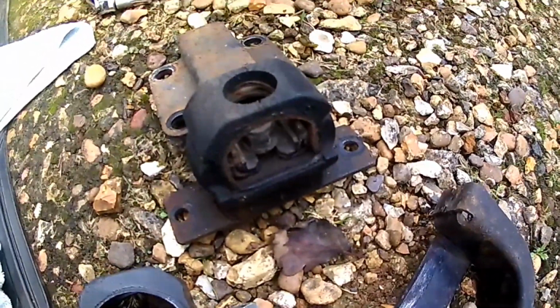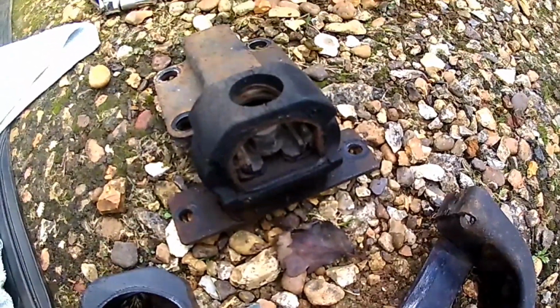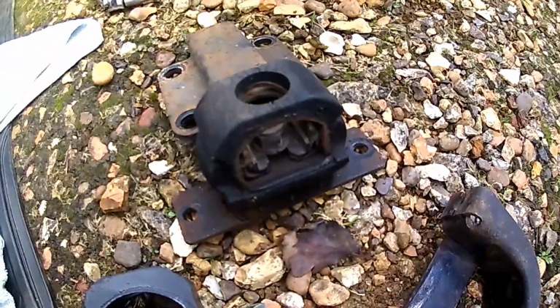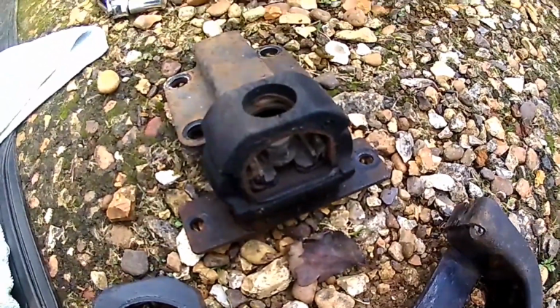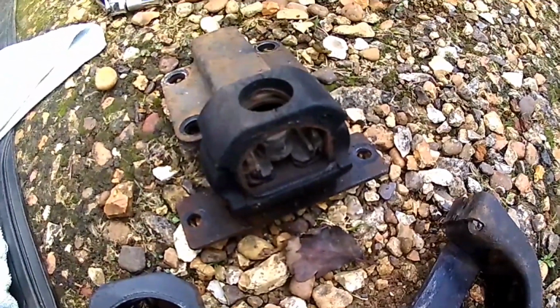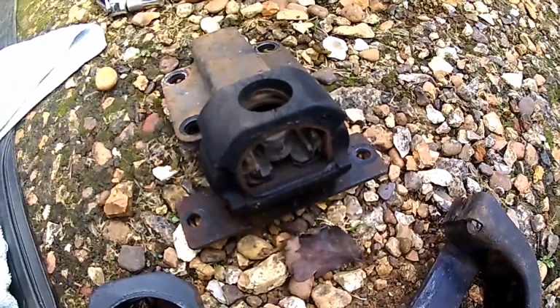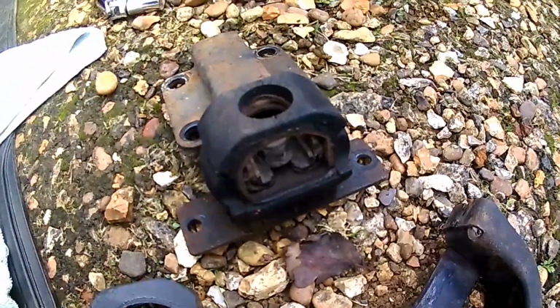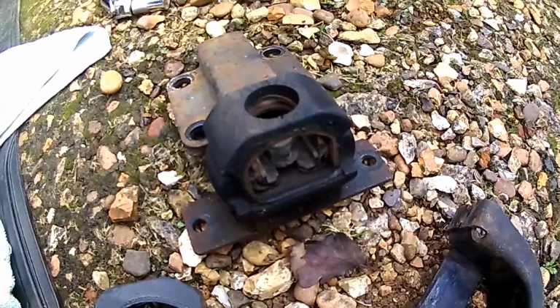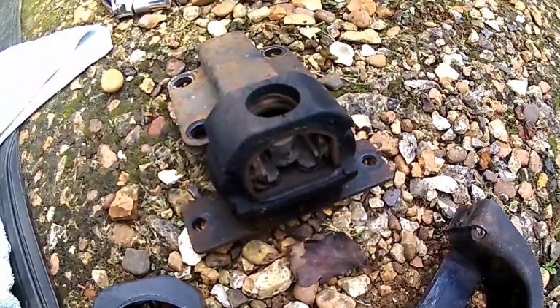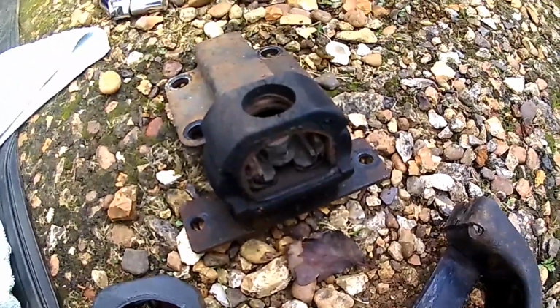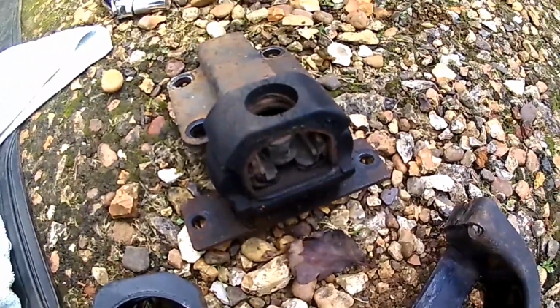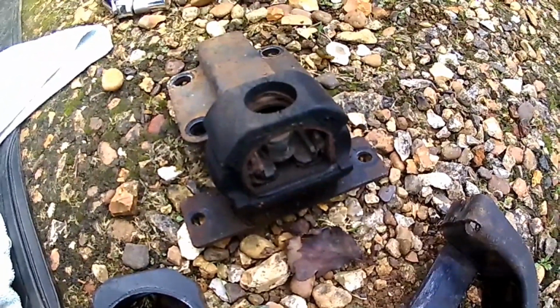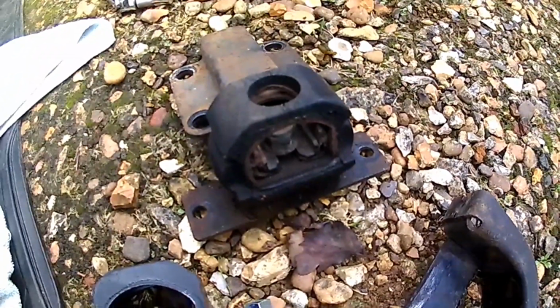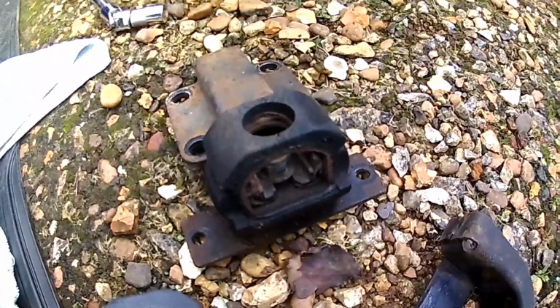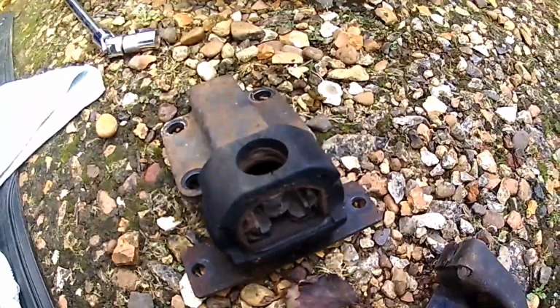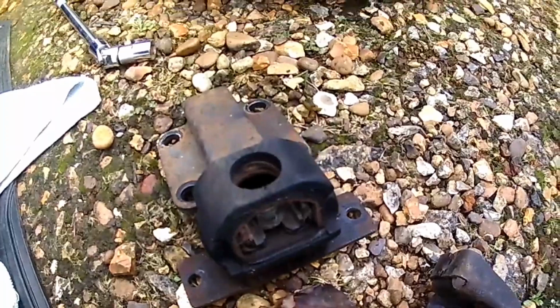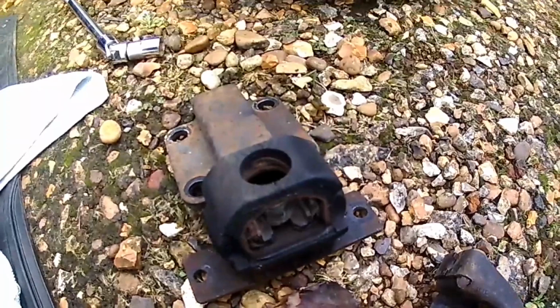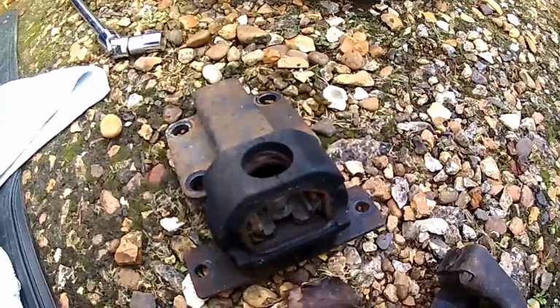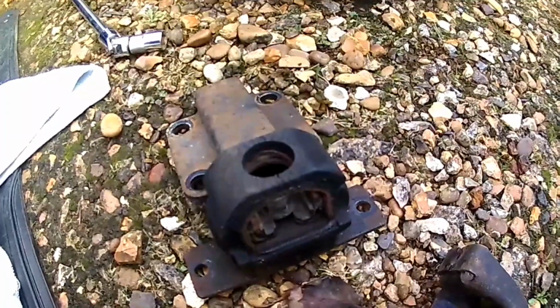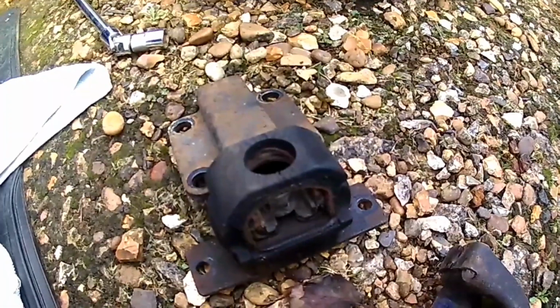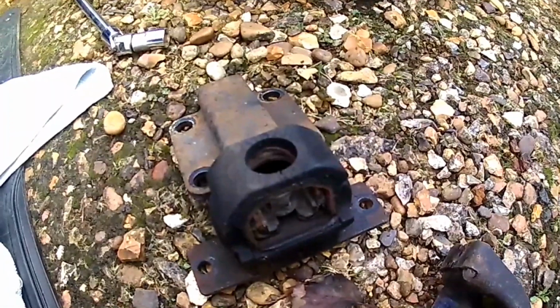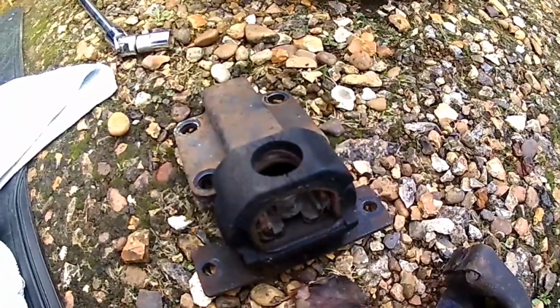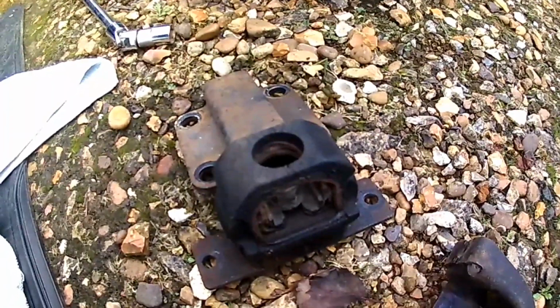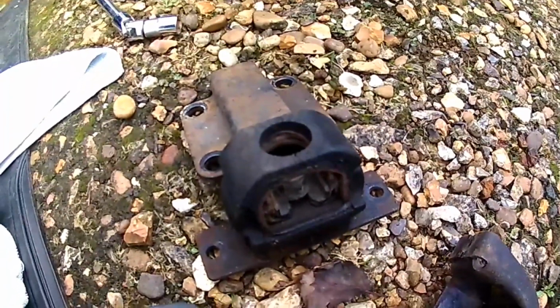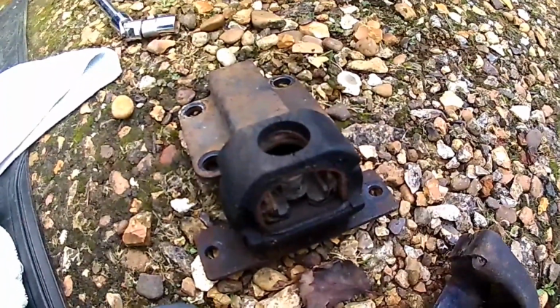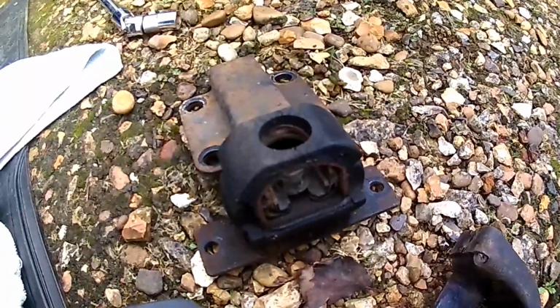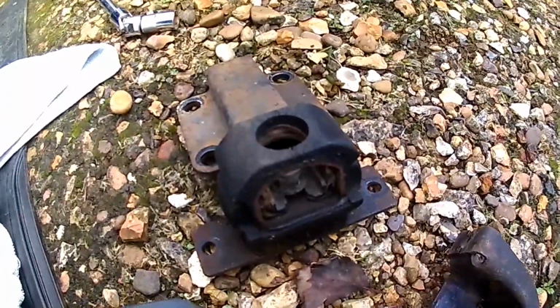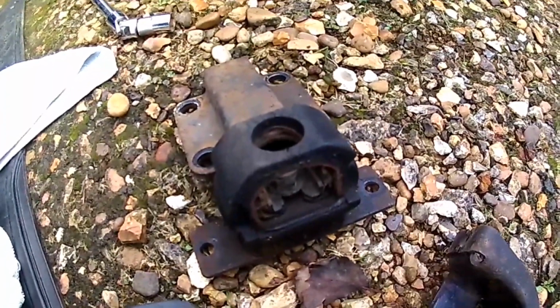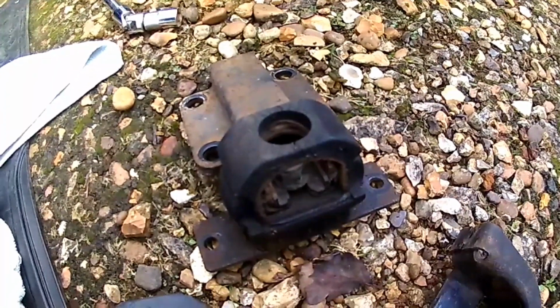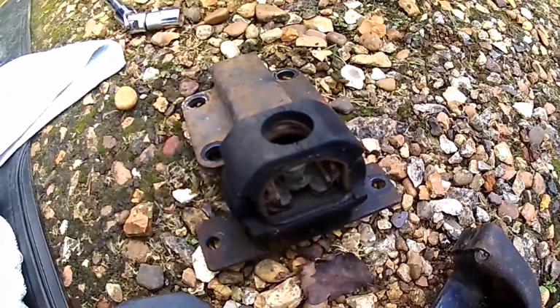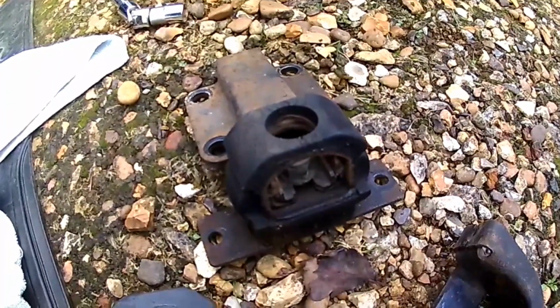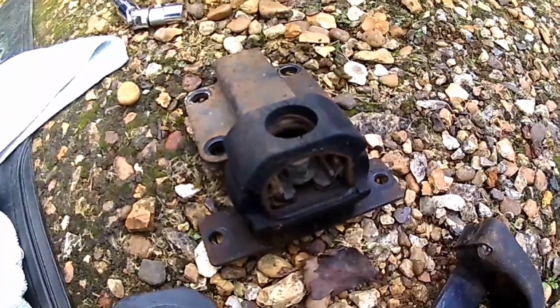It wasn't too bad a job to get it off. I shall lubricate the bolts before they go back in so it's a bit easier.